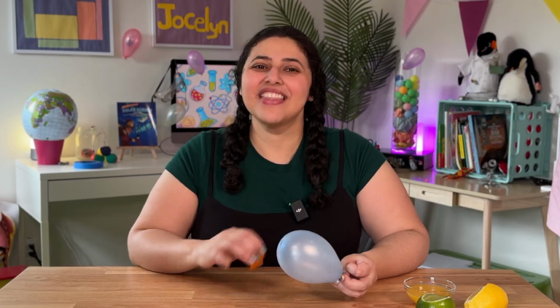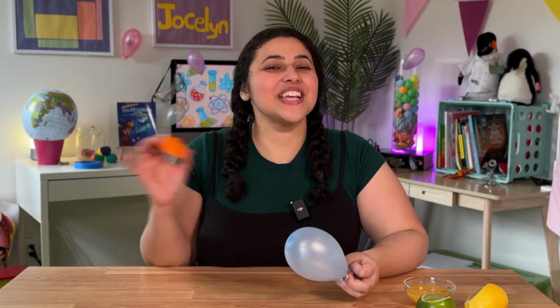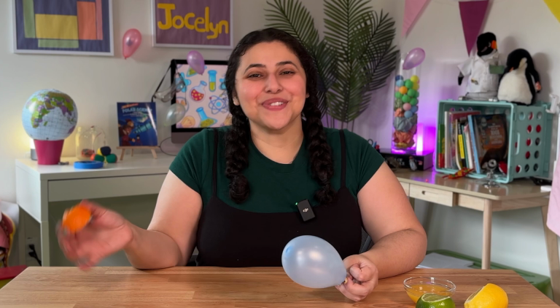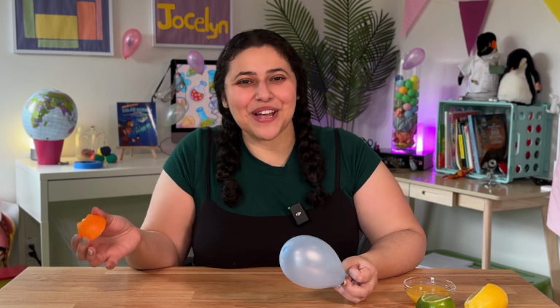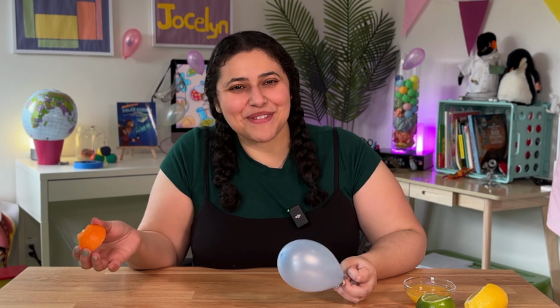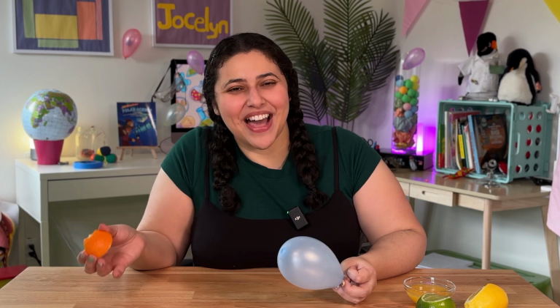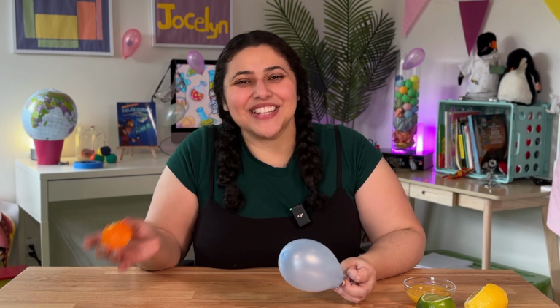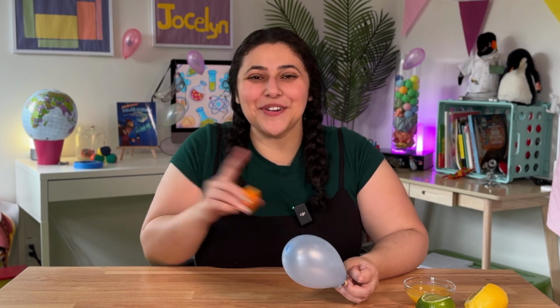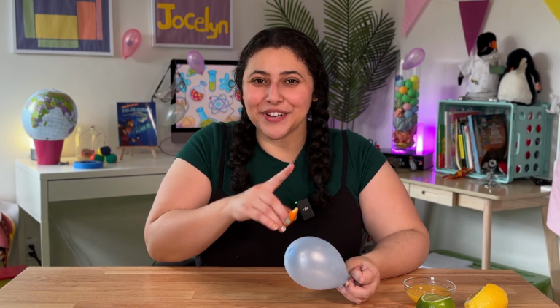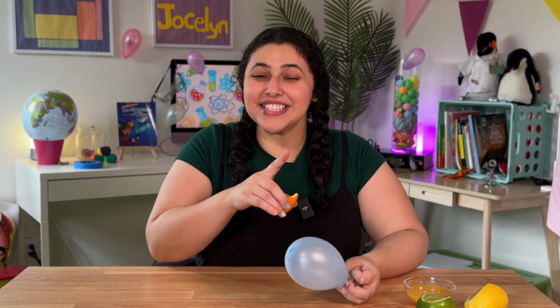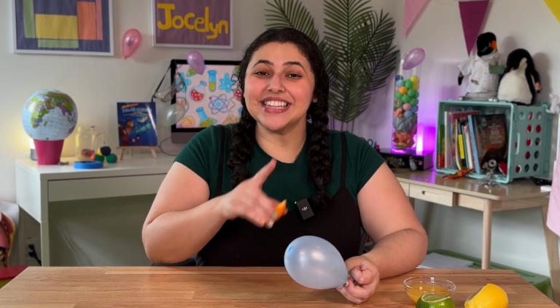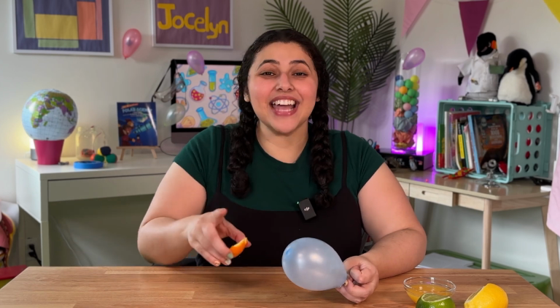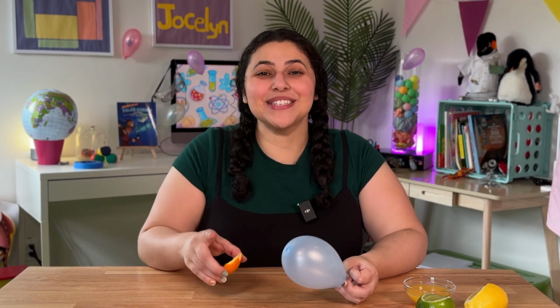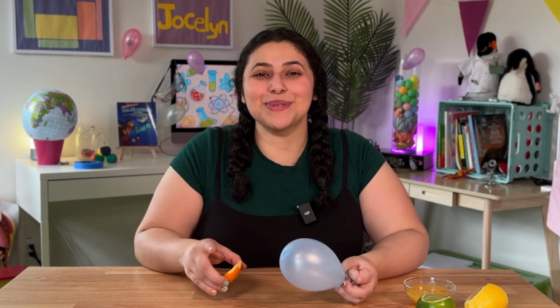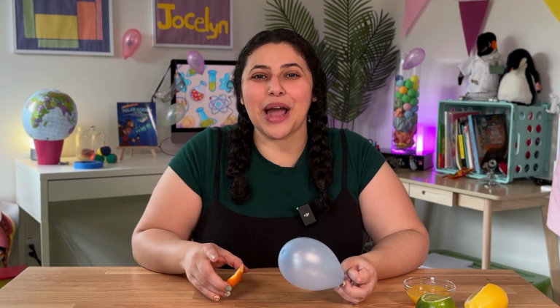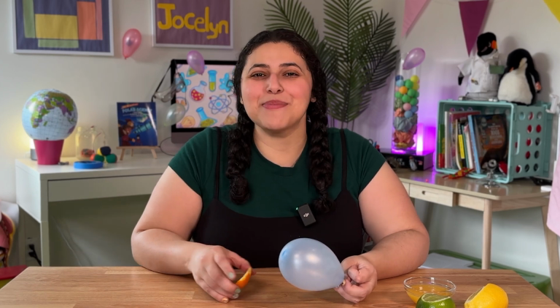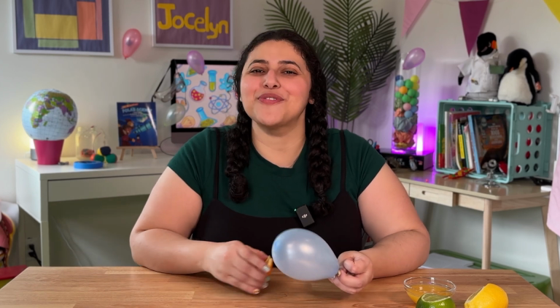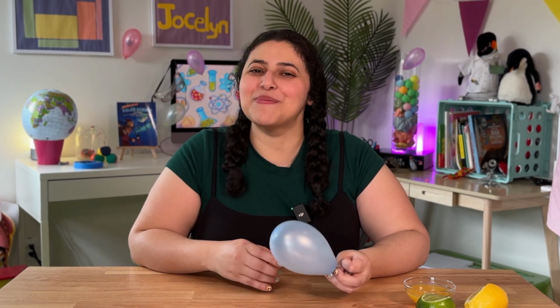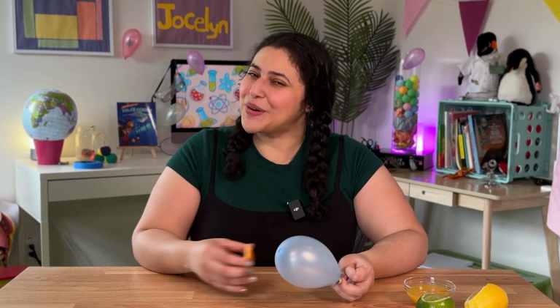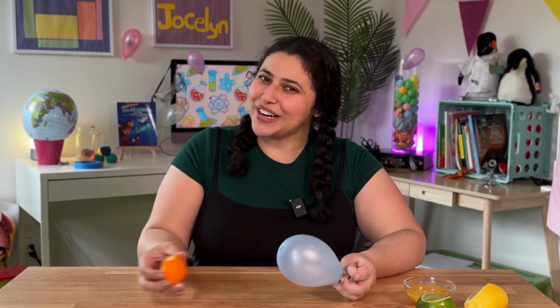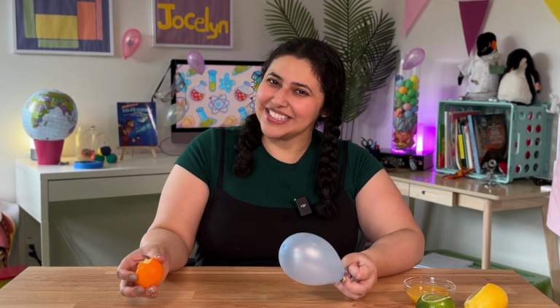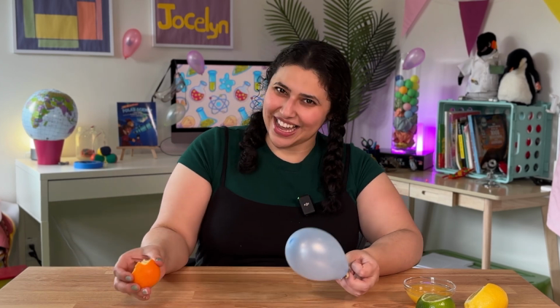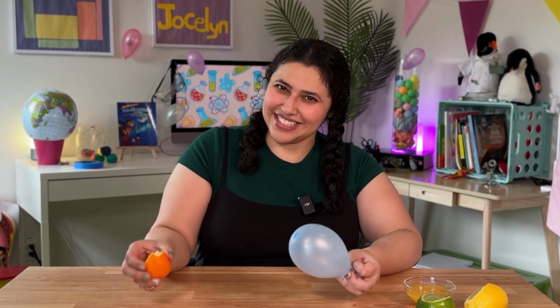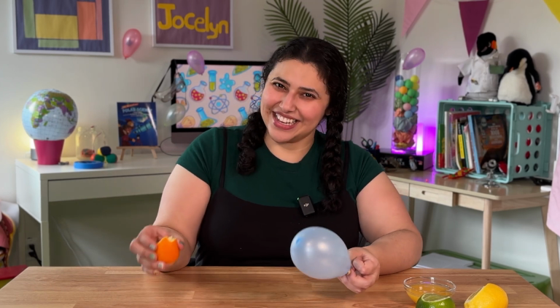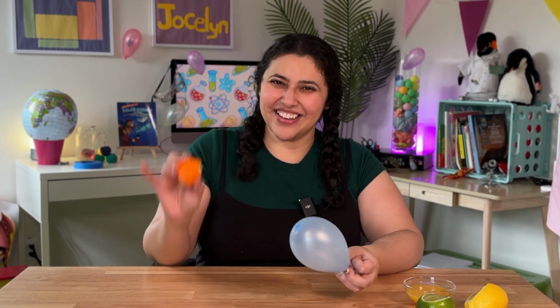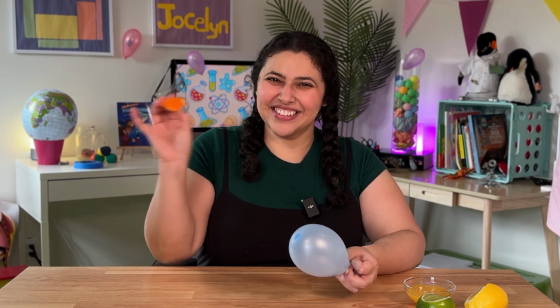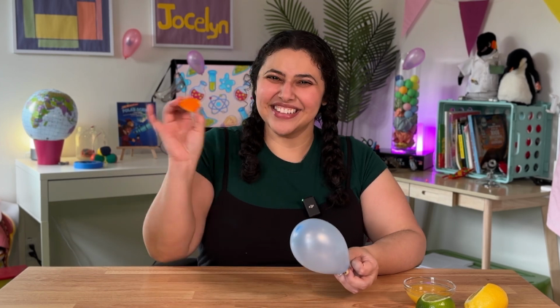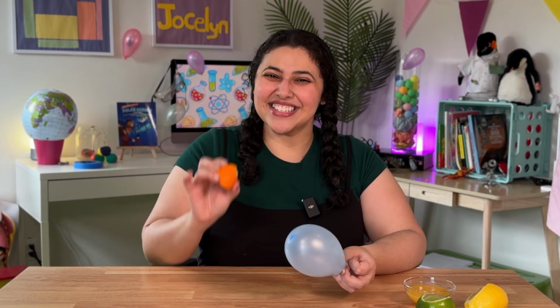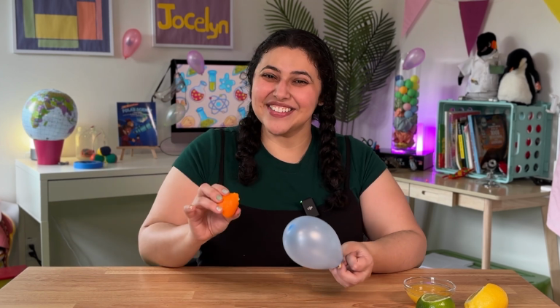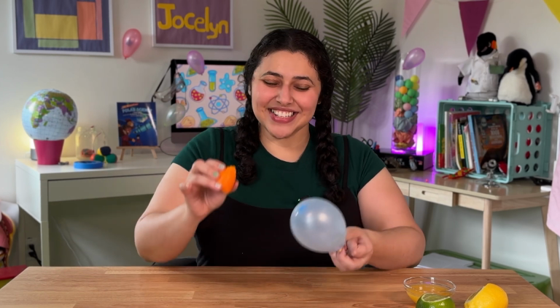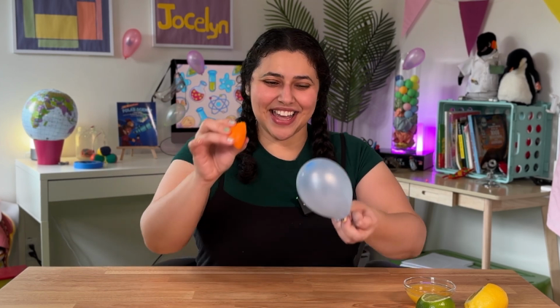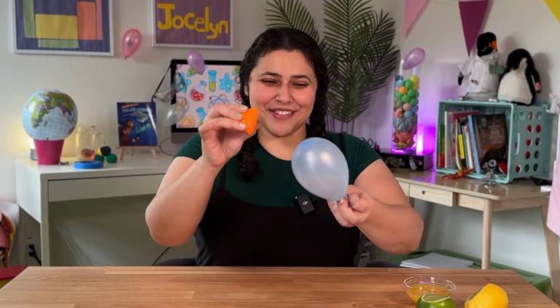Thanks for stopping by. Don't forget to like and subscribe for more Science Together. I'll see you next time.